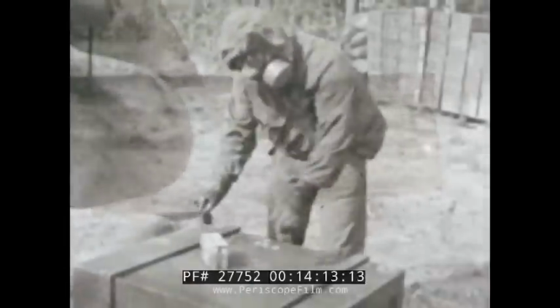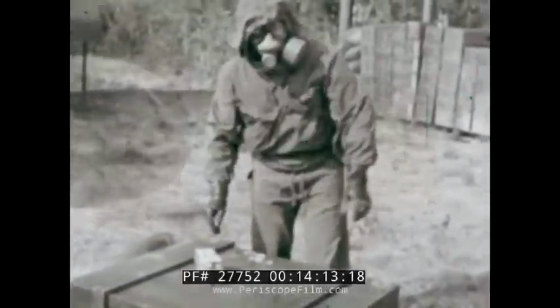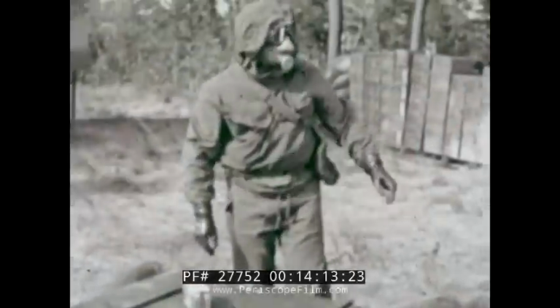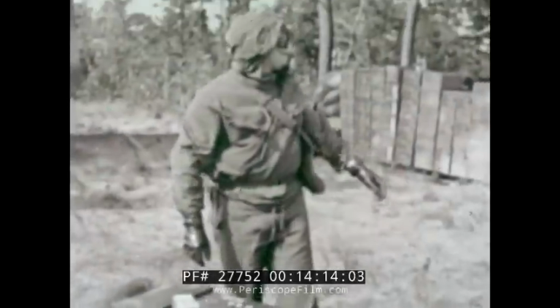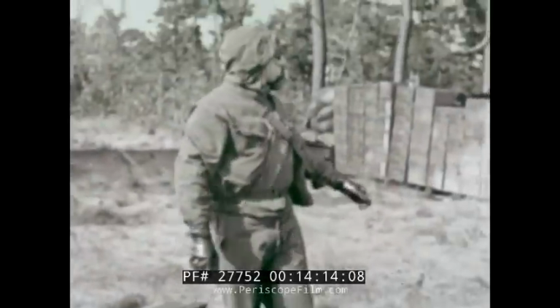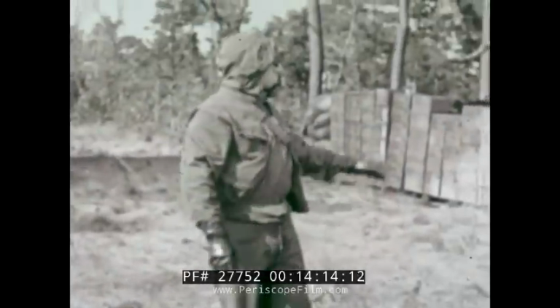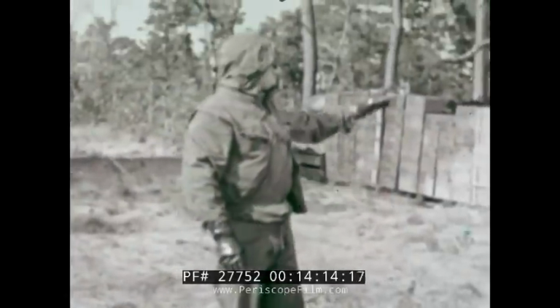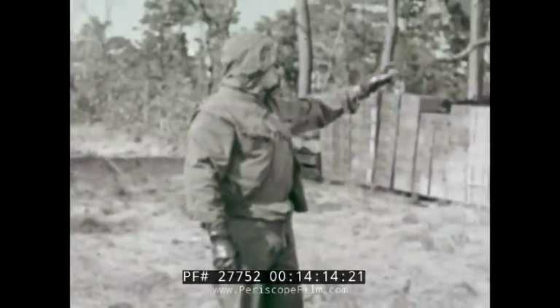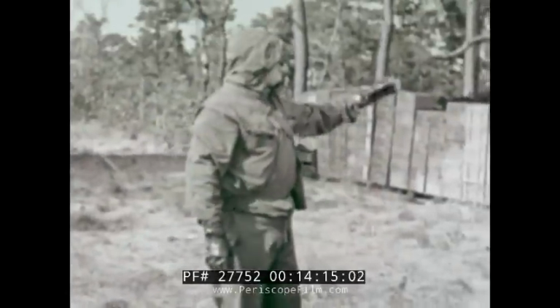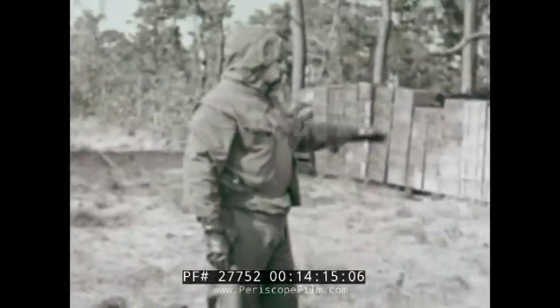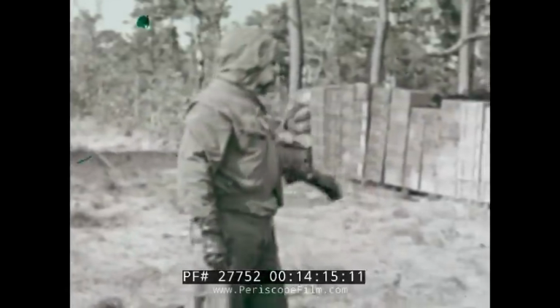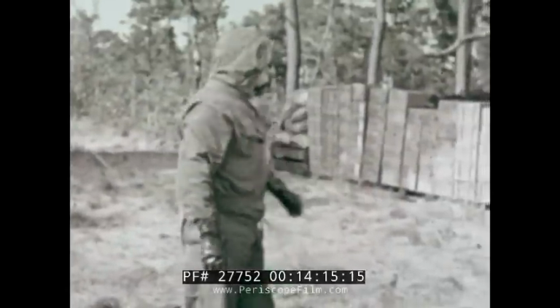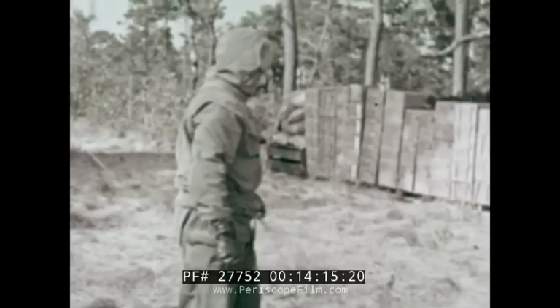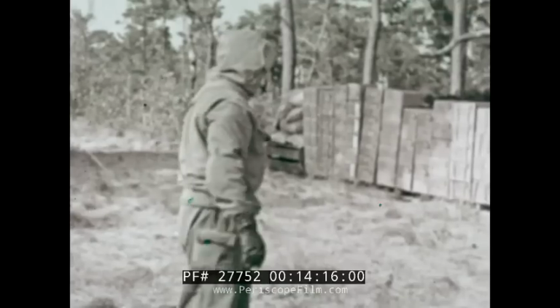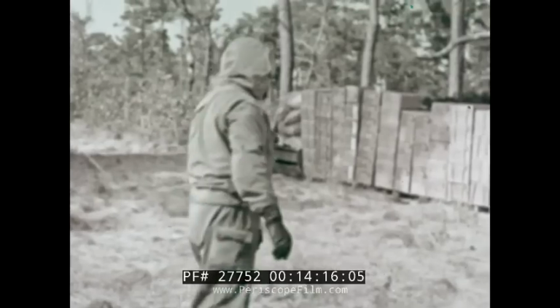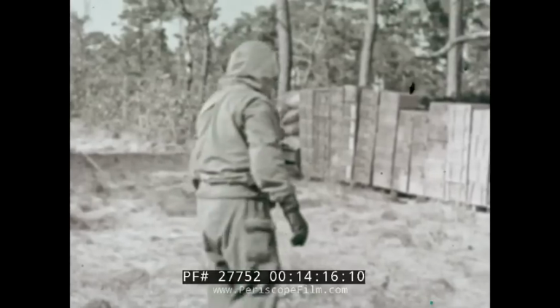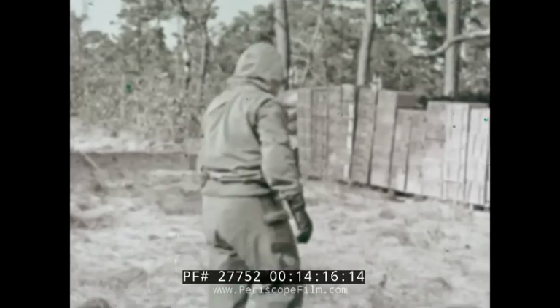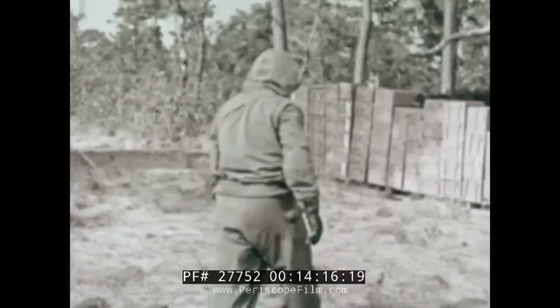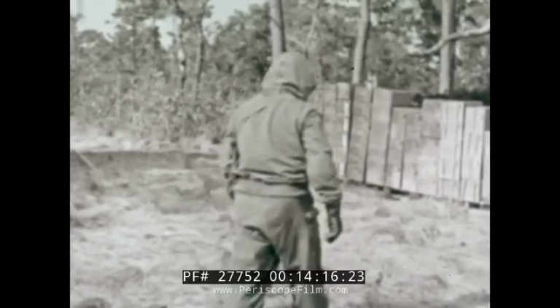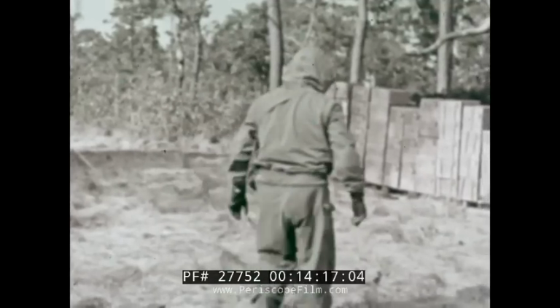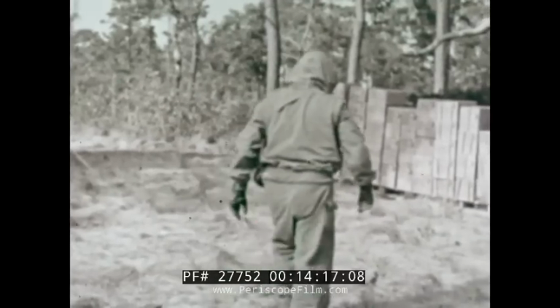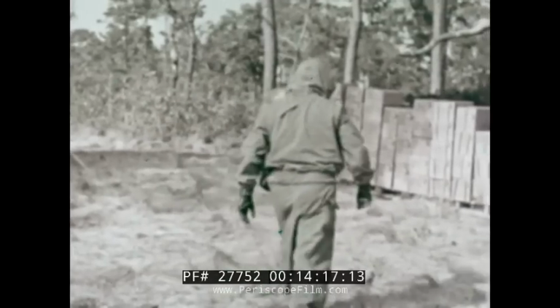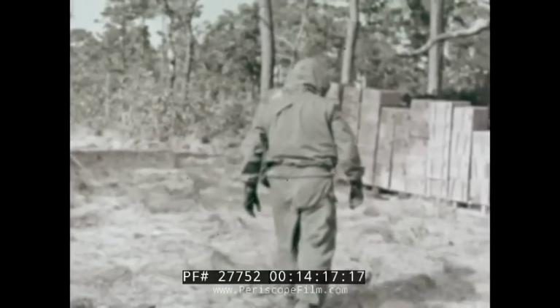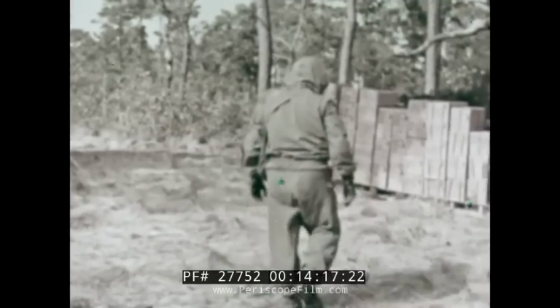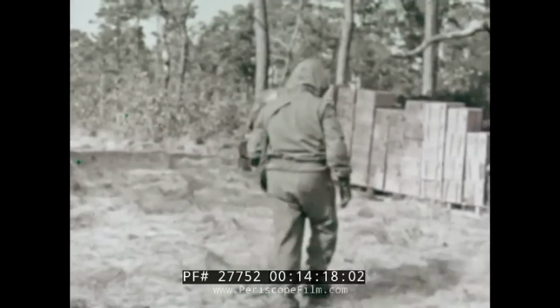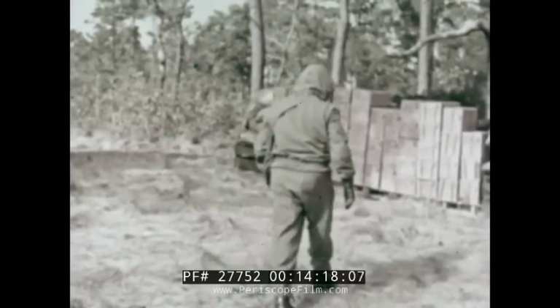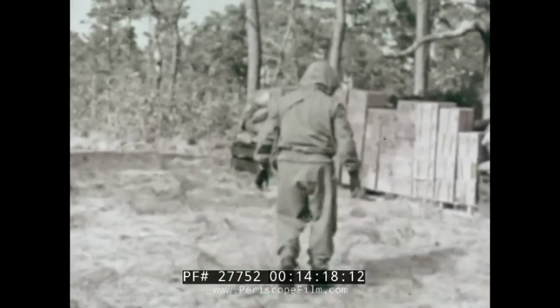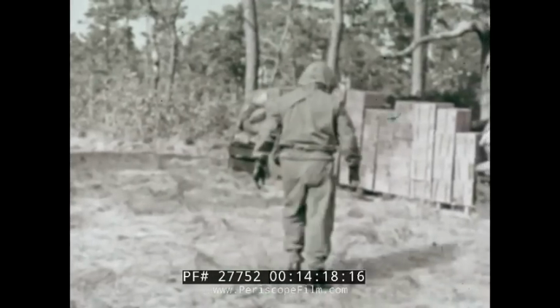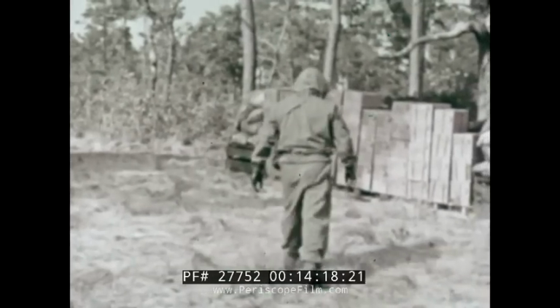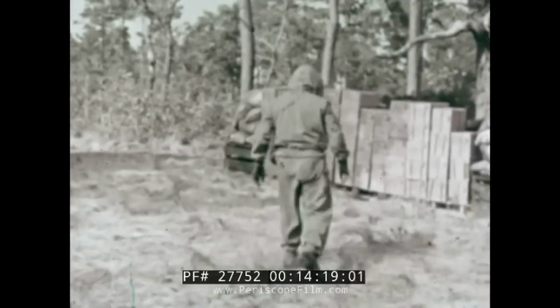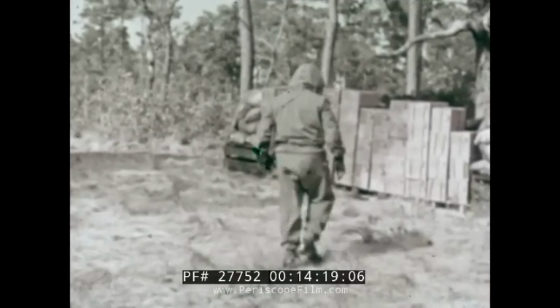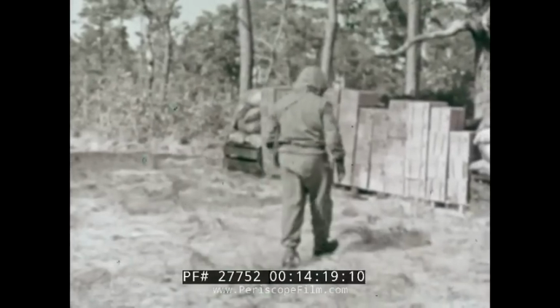When you have found contamination of any type, you are ready to start the job of reclamation.